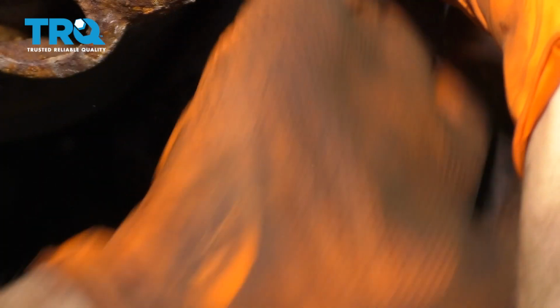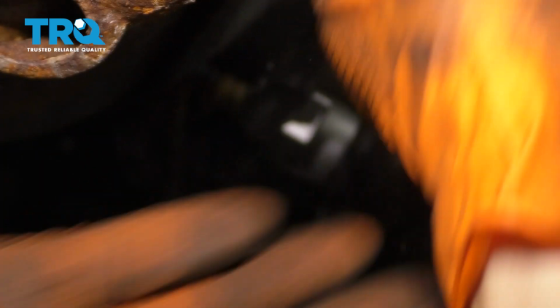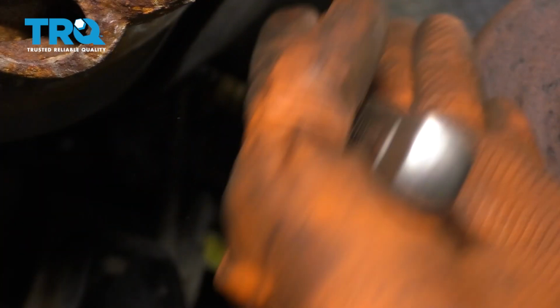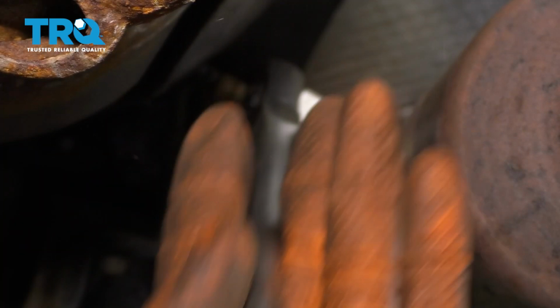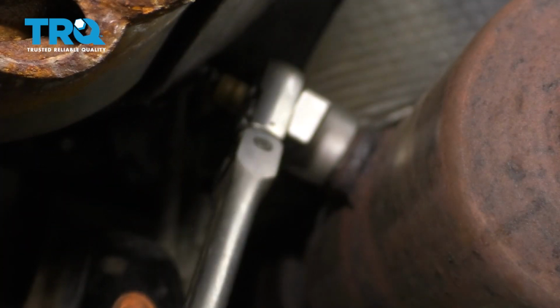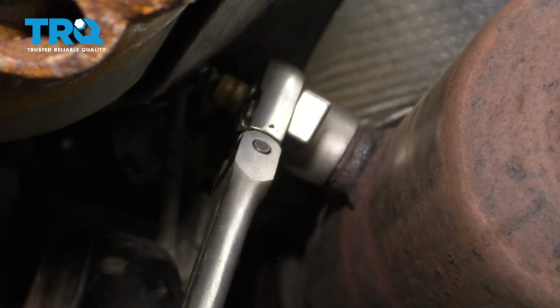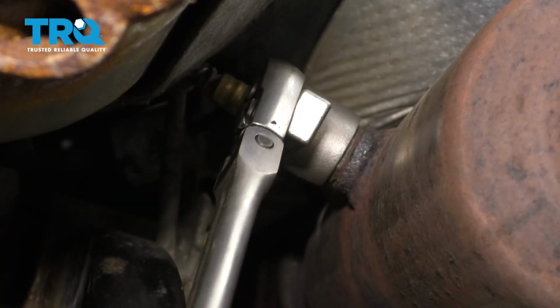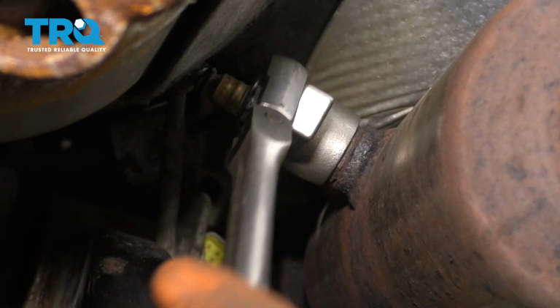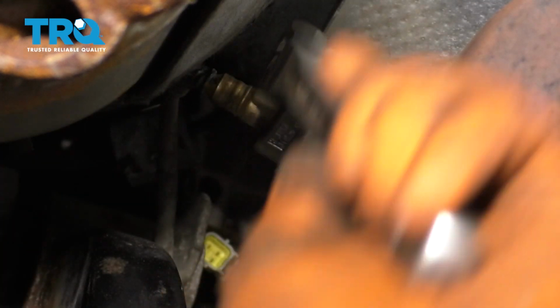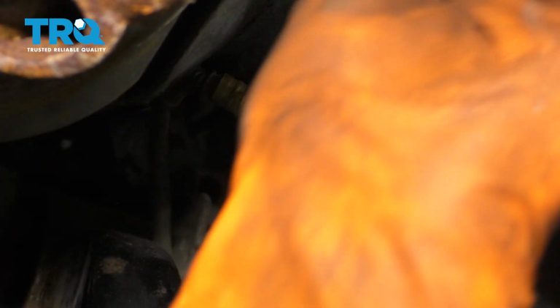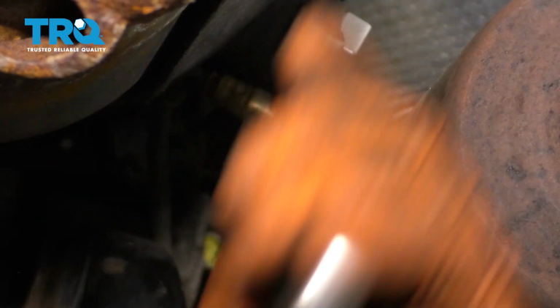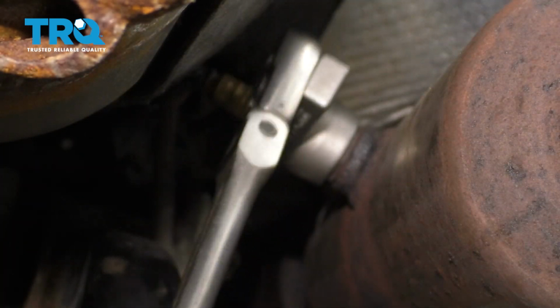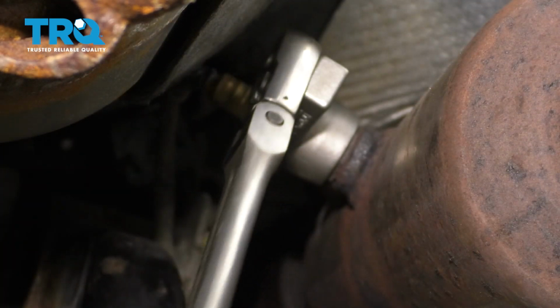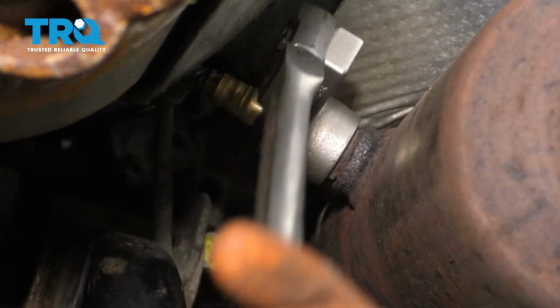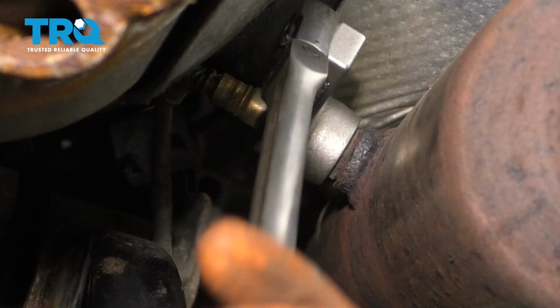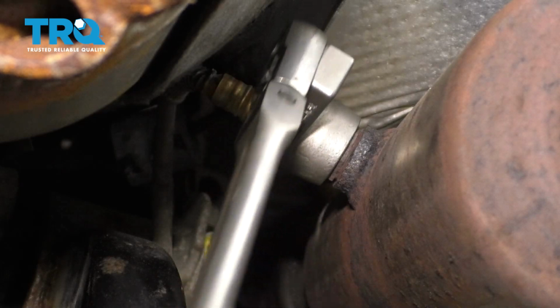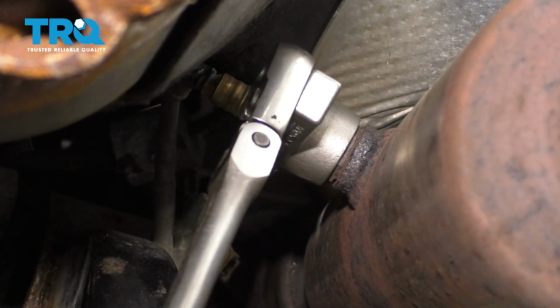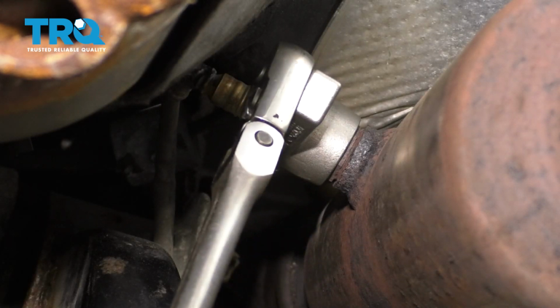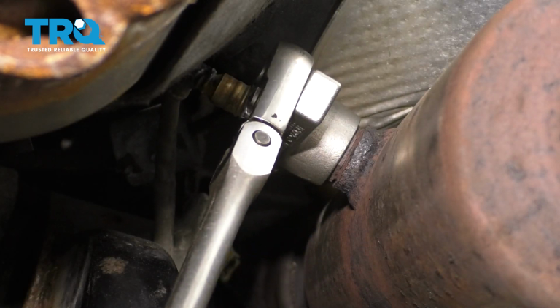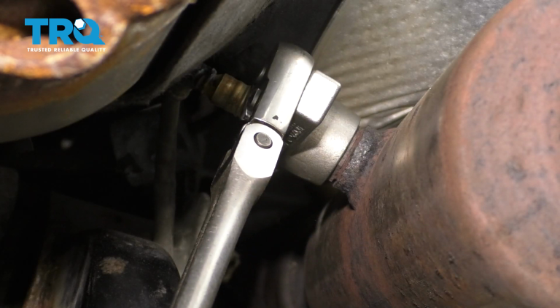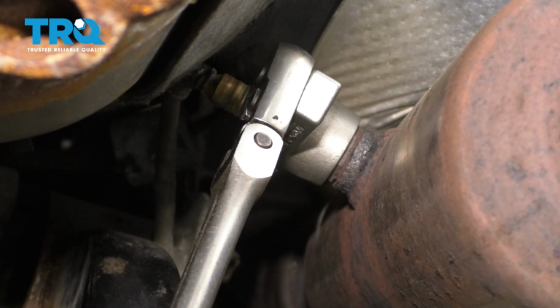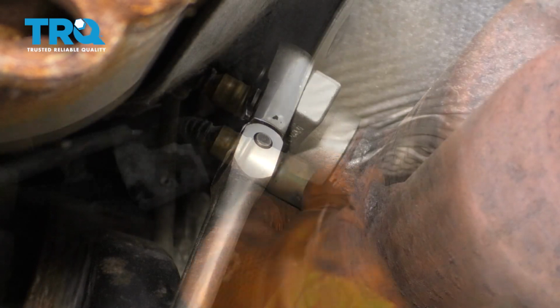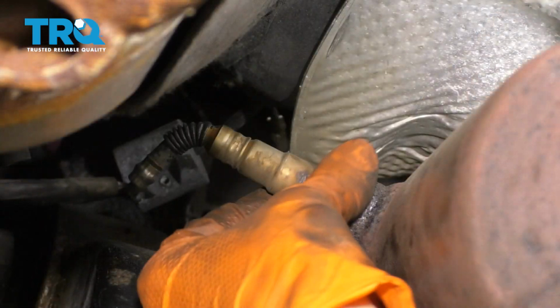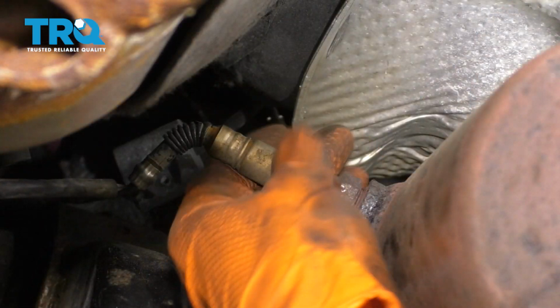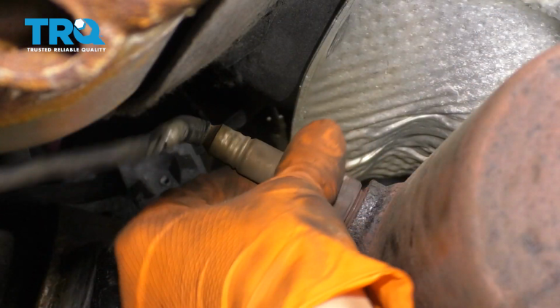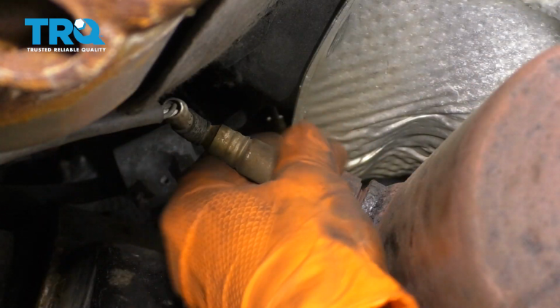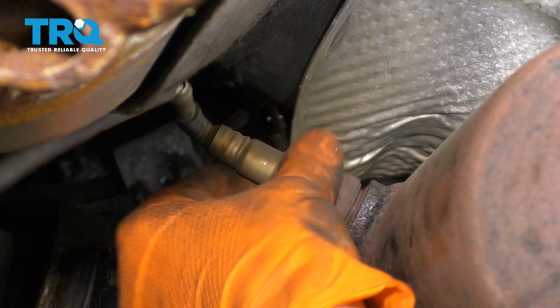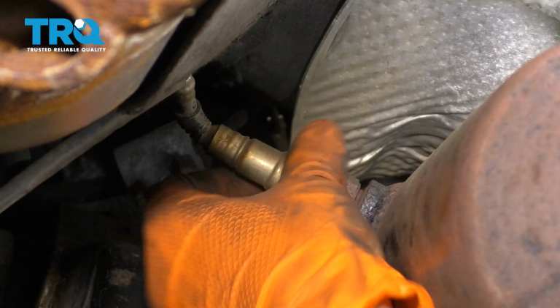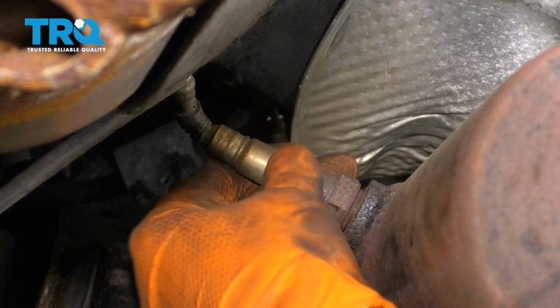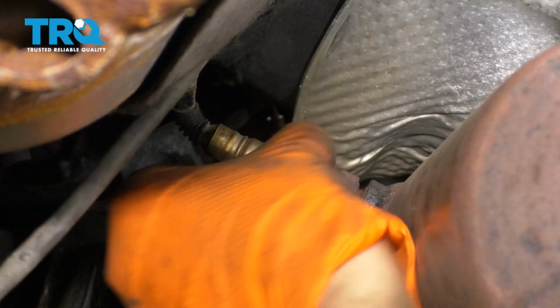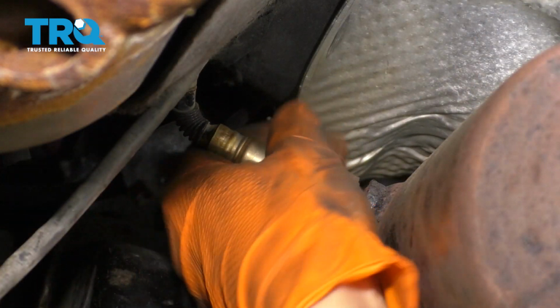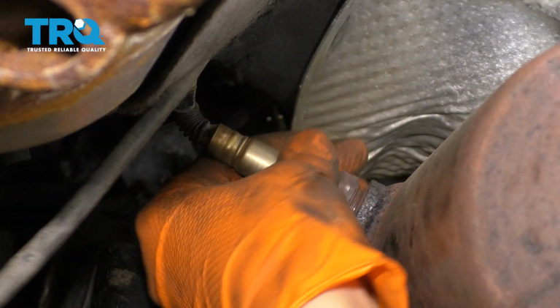There we go. Watch out when it breaks free. Go ahead and remove it the rest of the way.